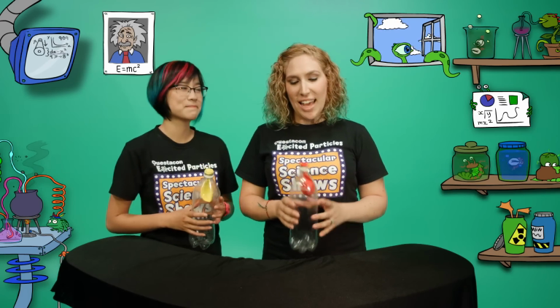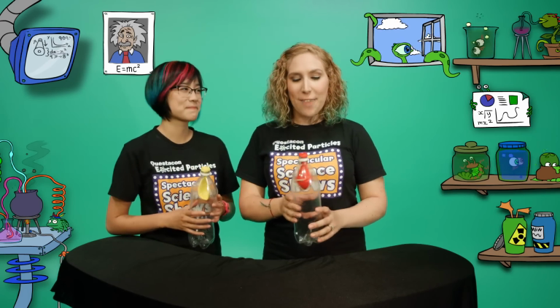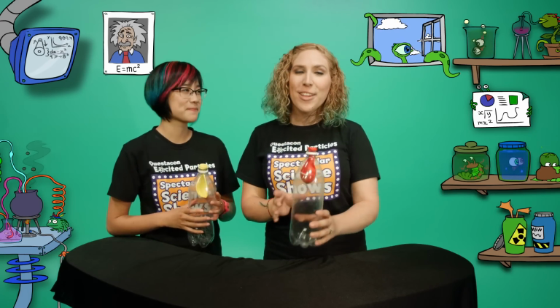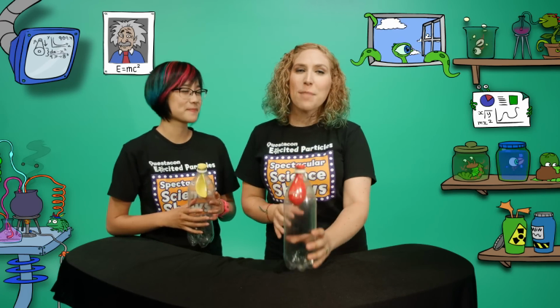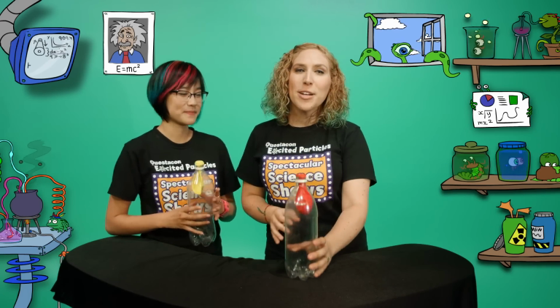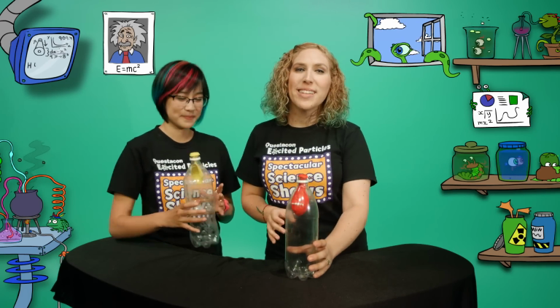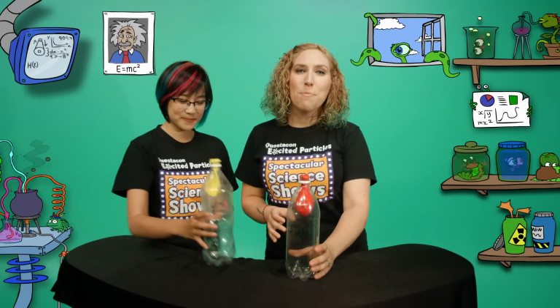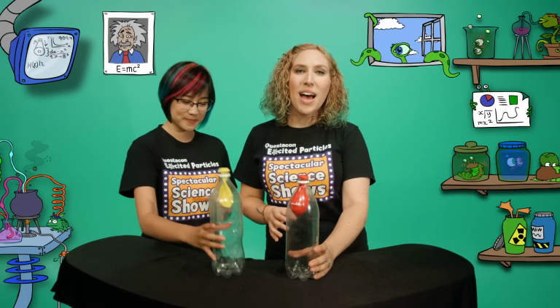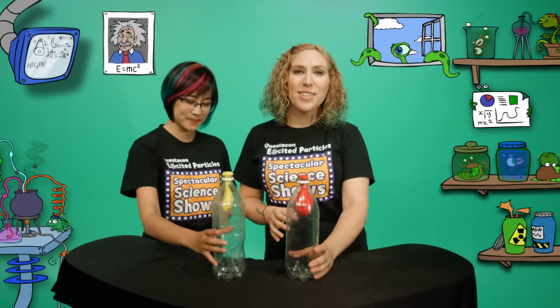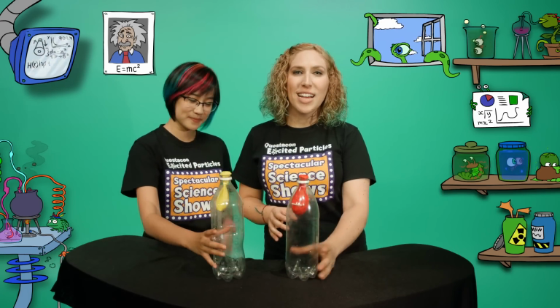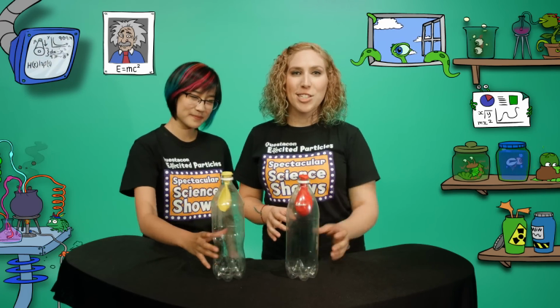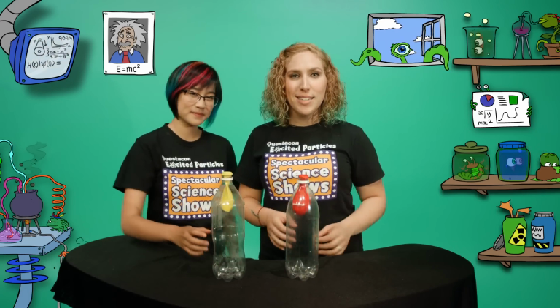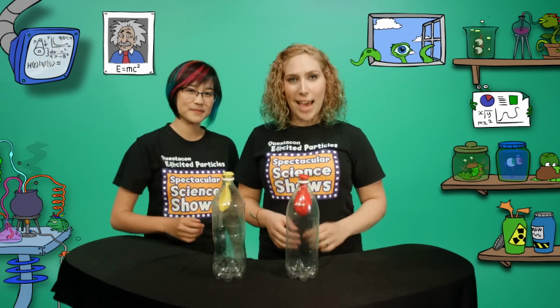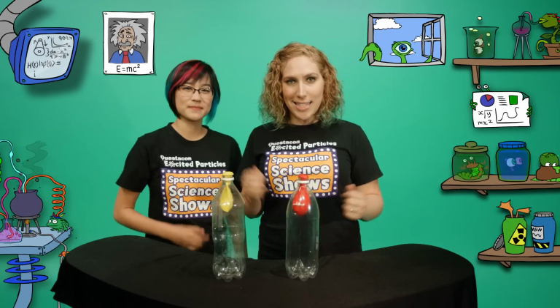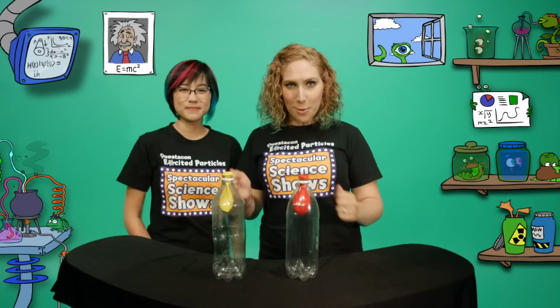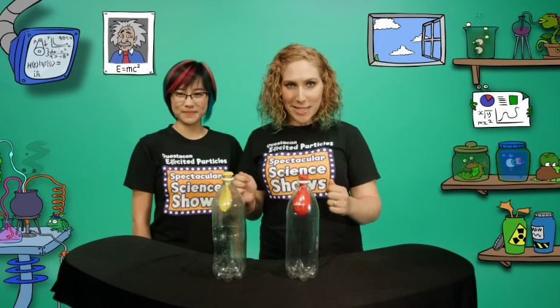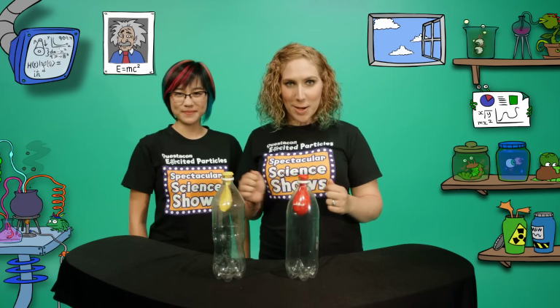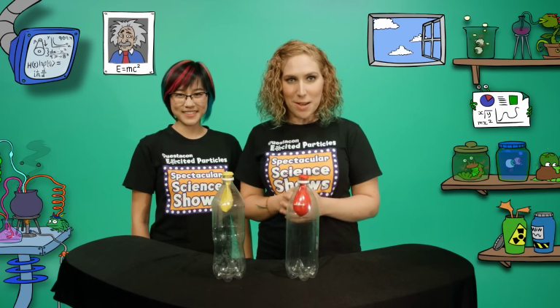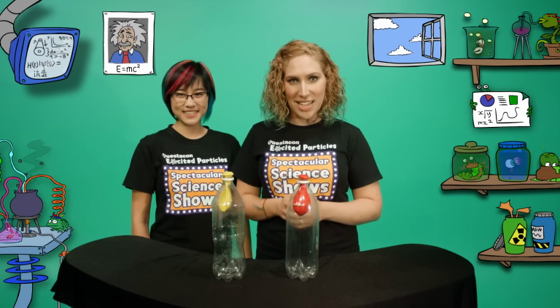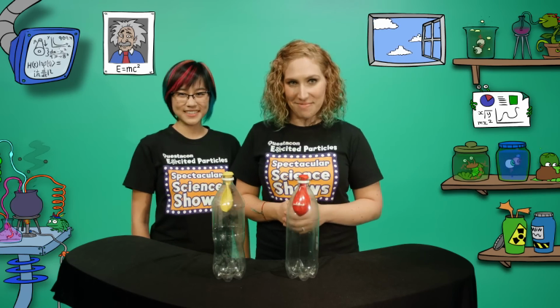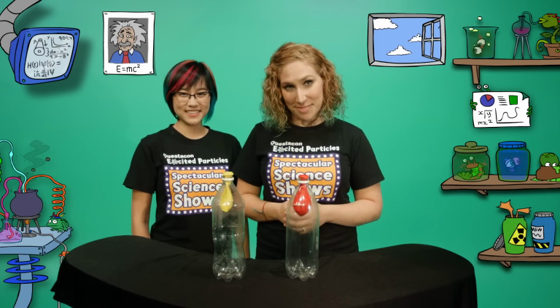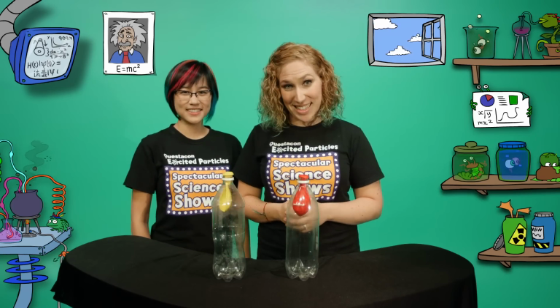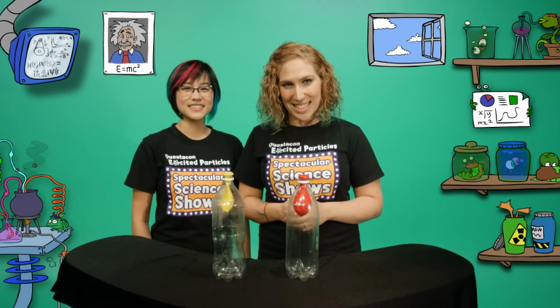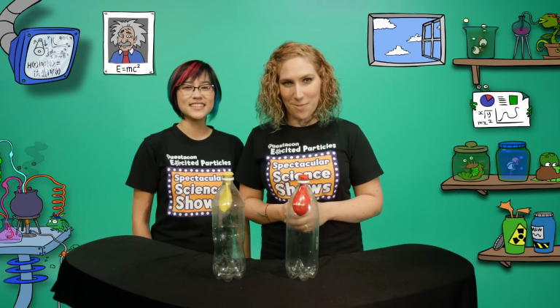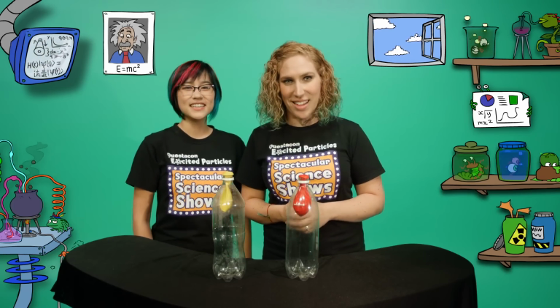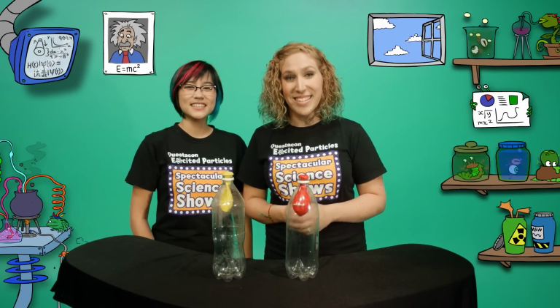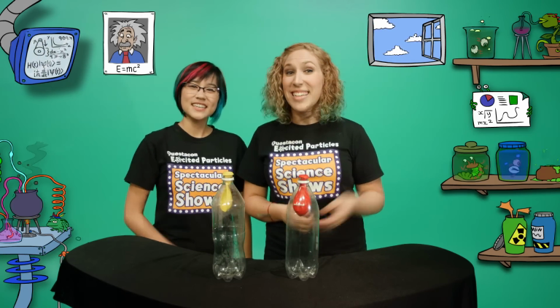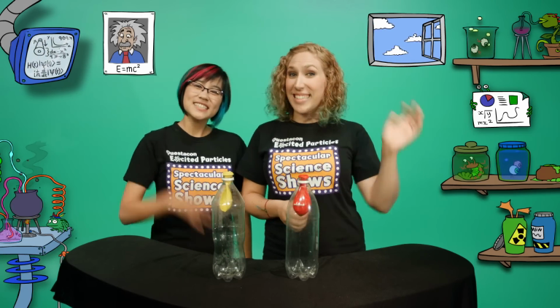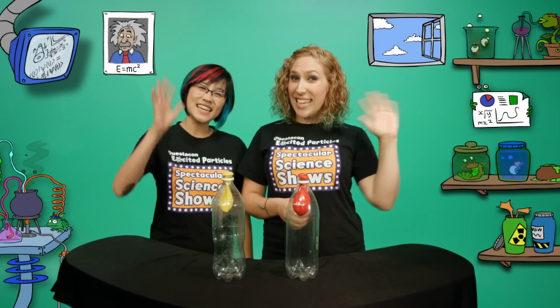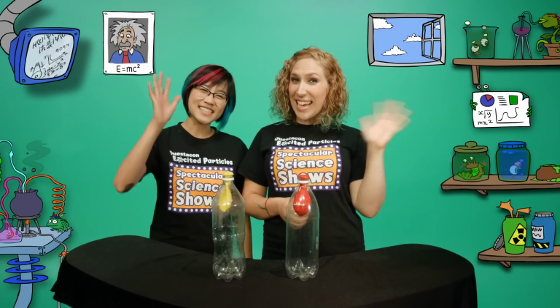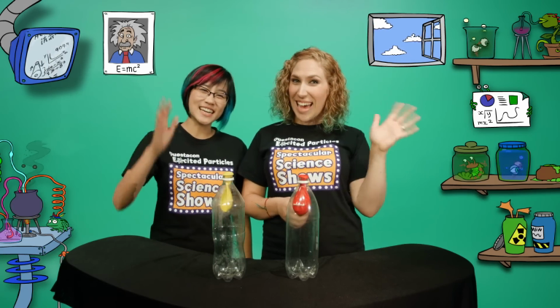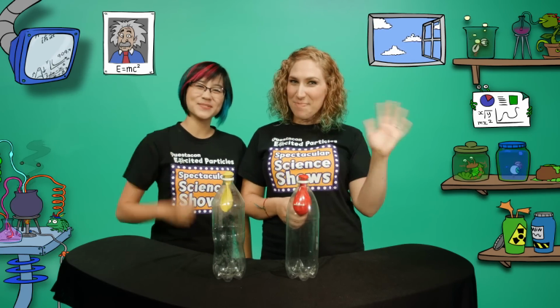If you'd like more excited particles action, head to the Questacon website where science is fun. See you next time!